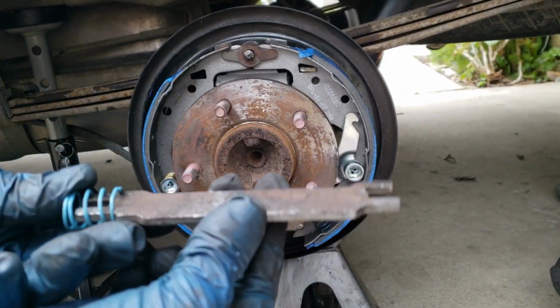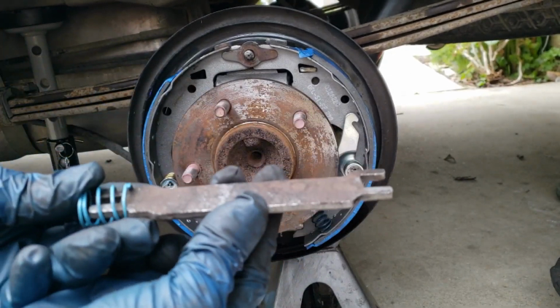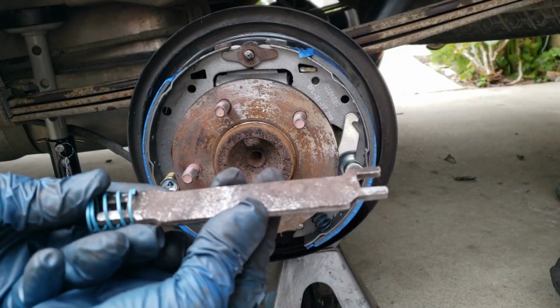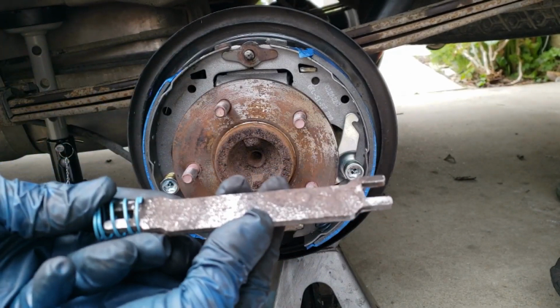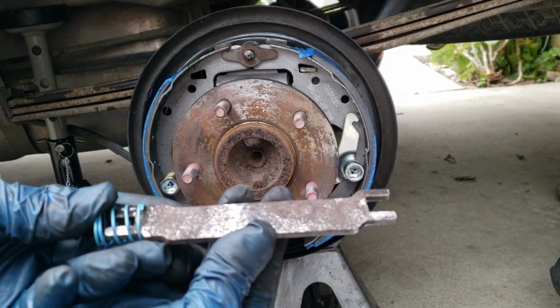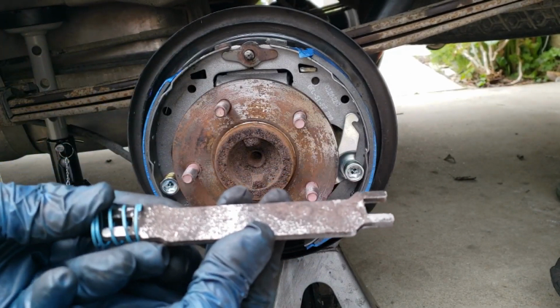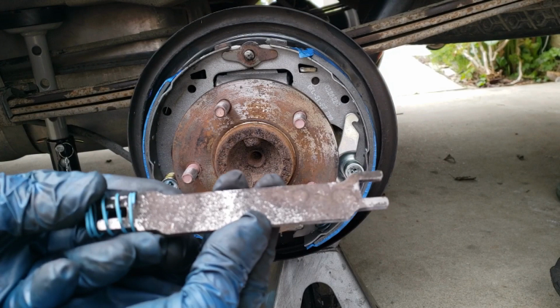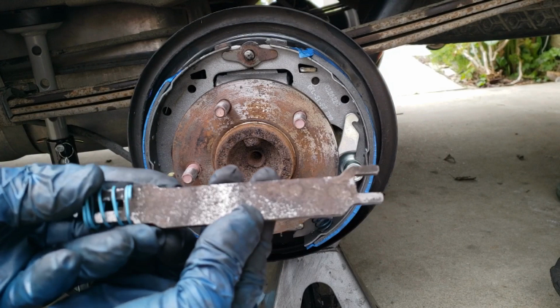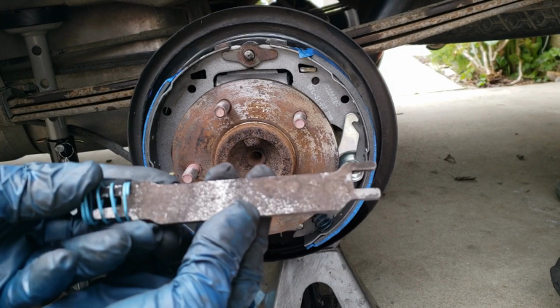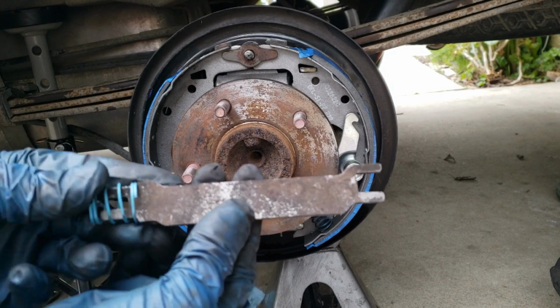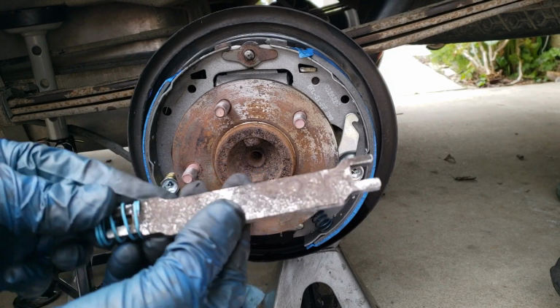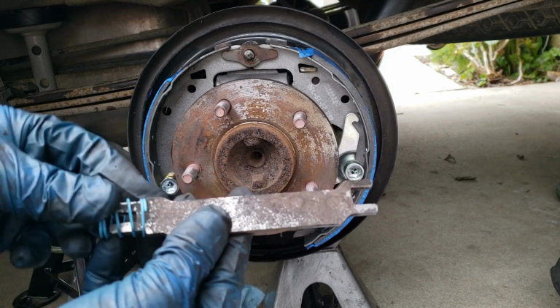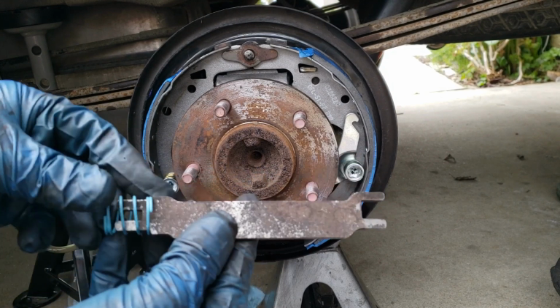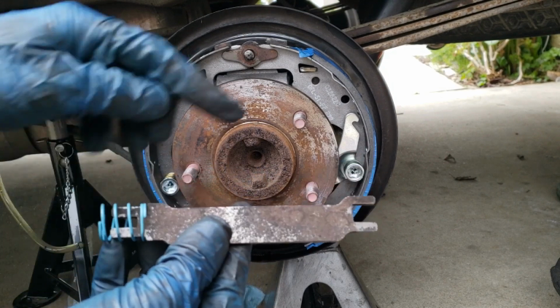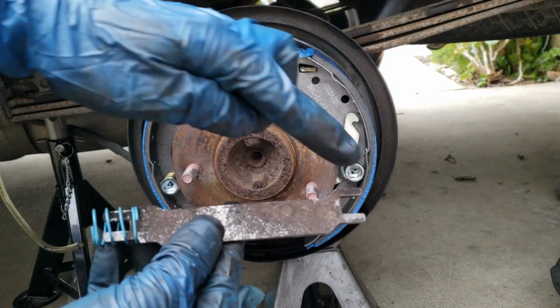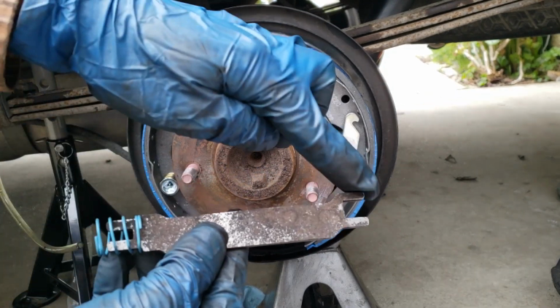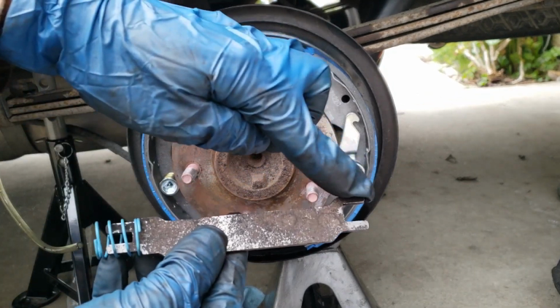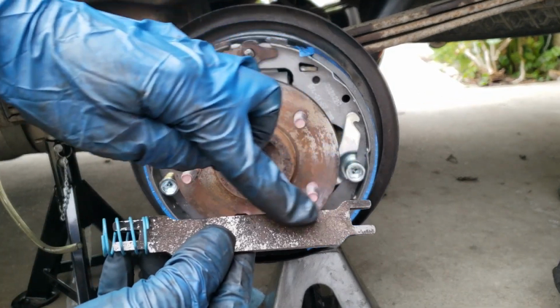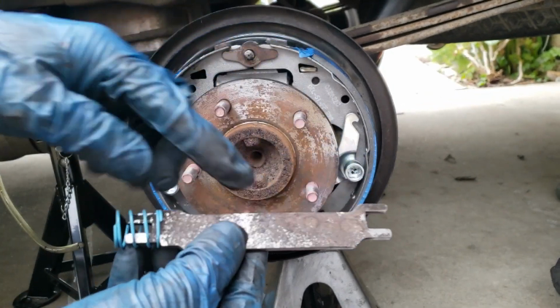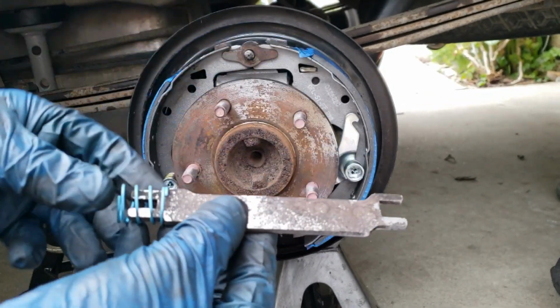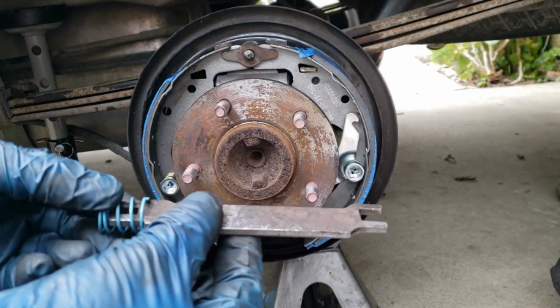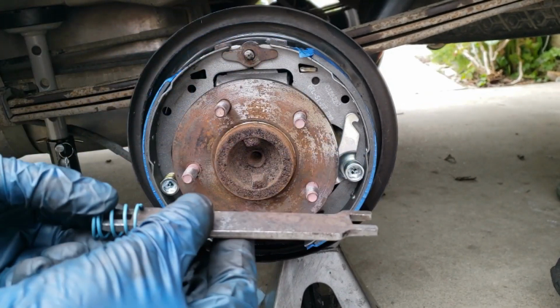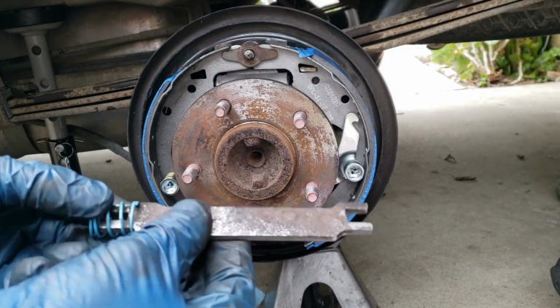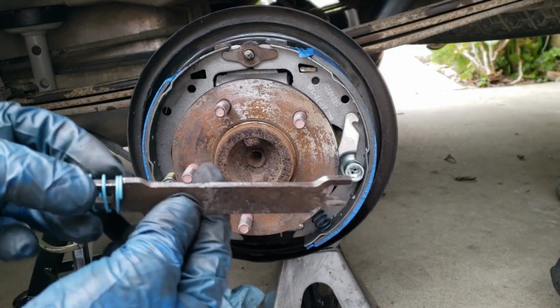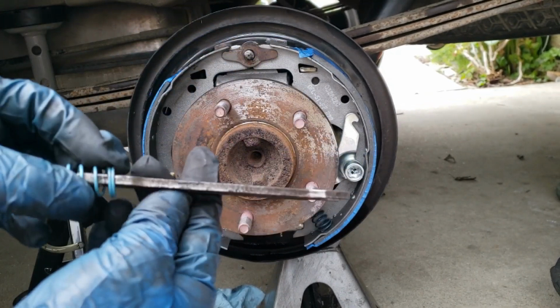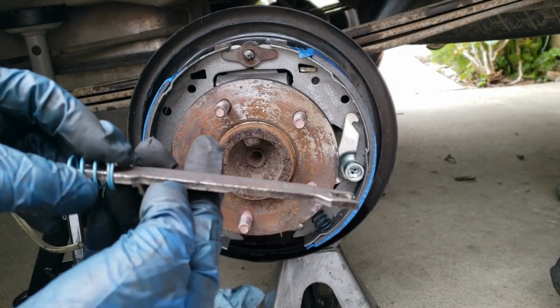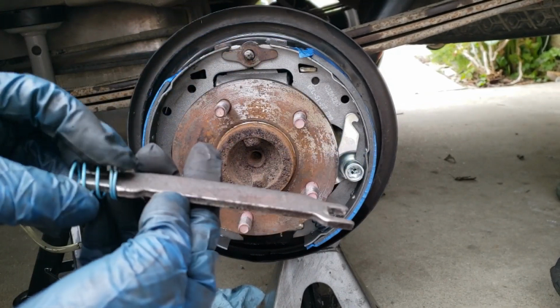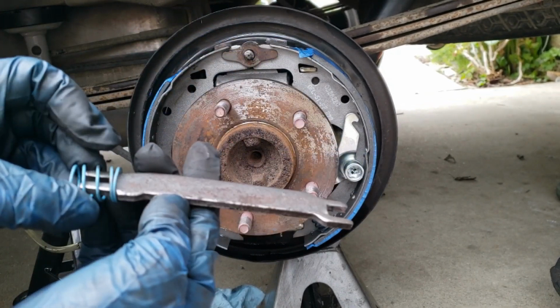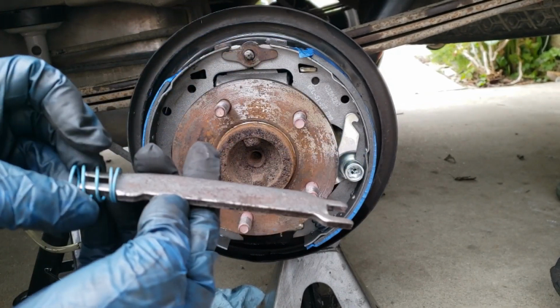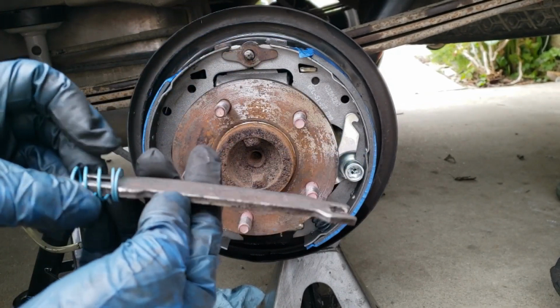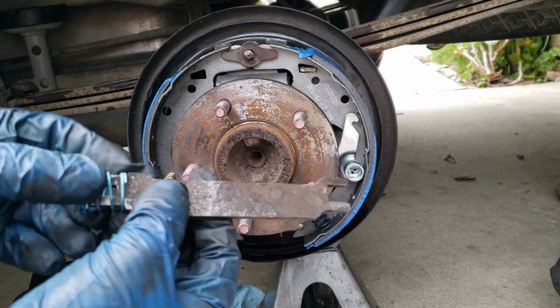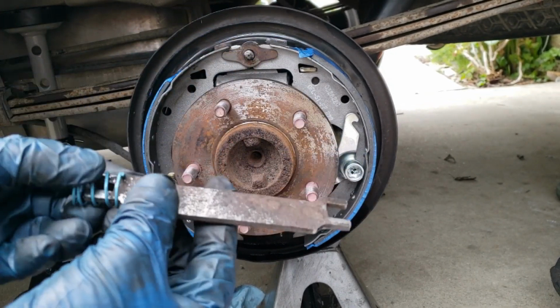And when you put it in, it goes outward like this, not inward — outward.